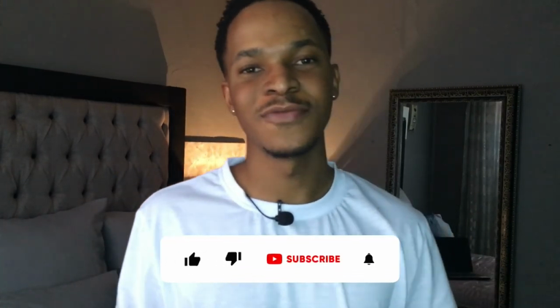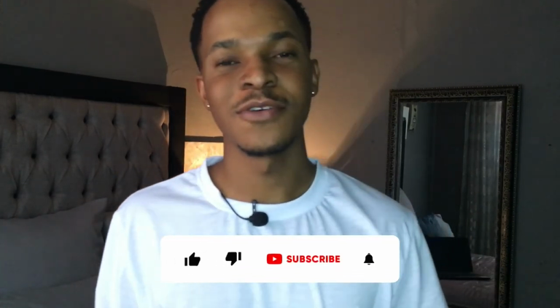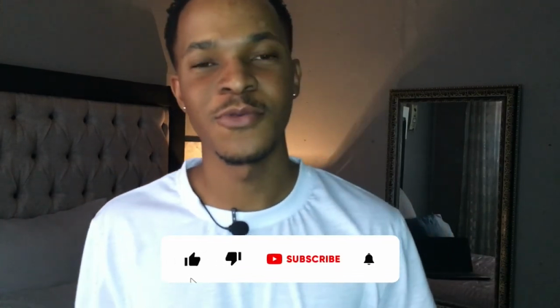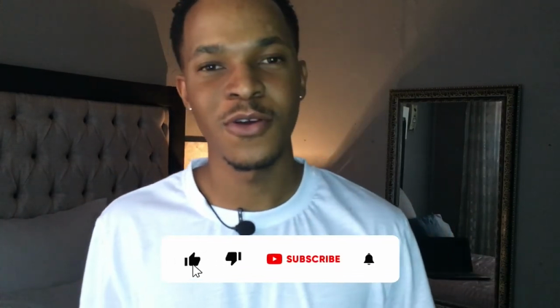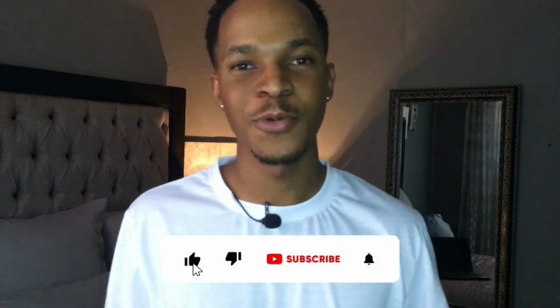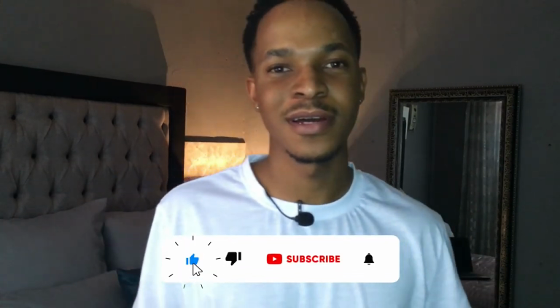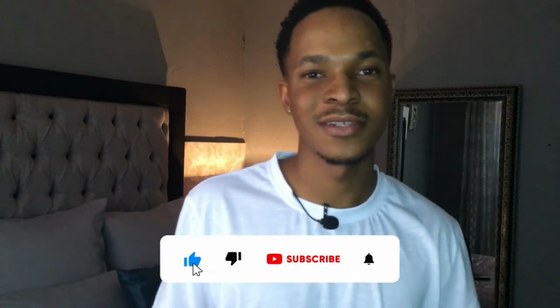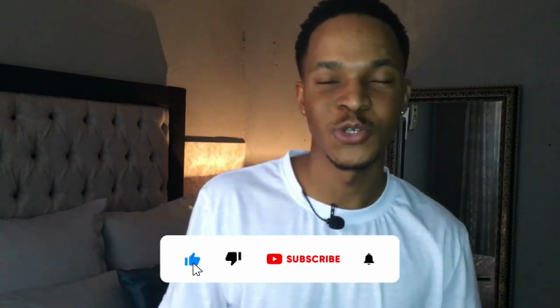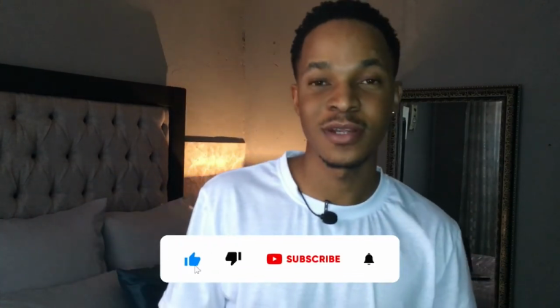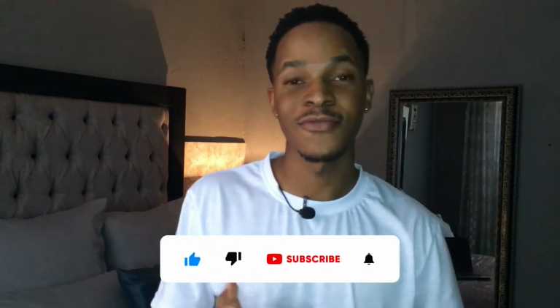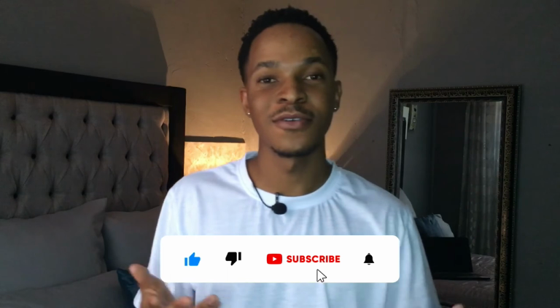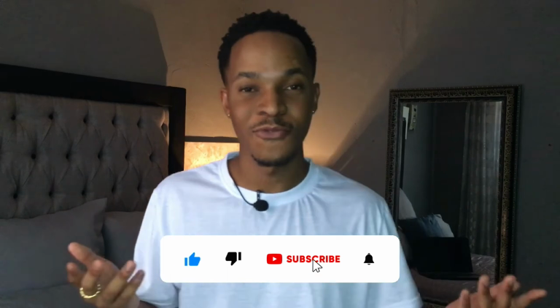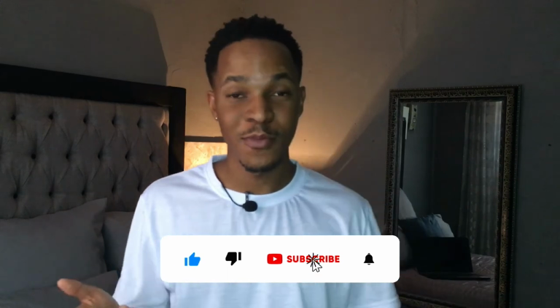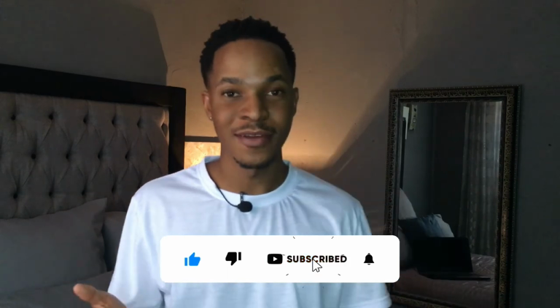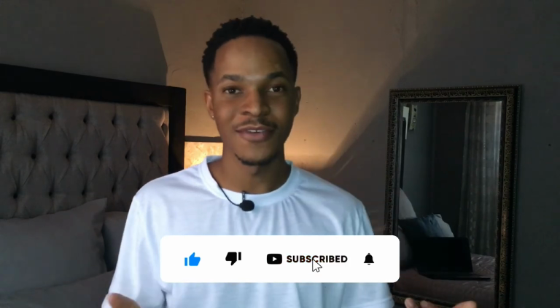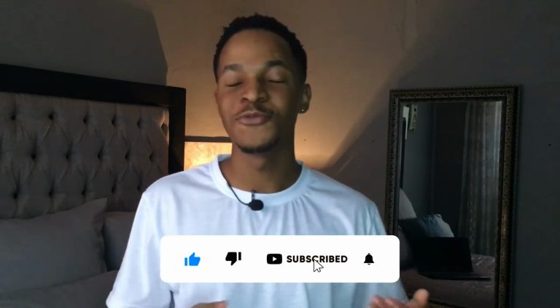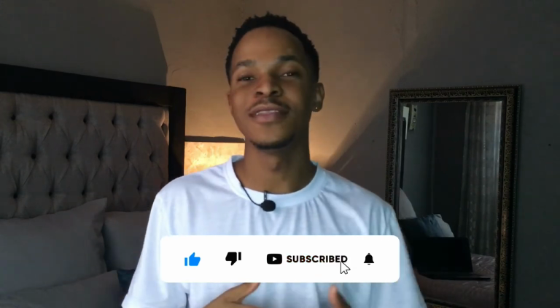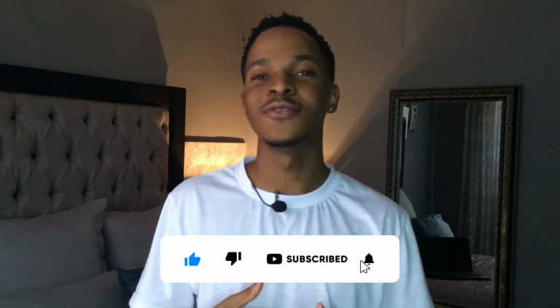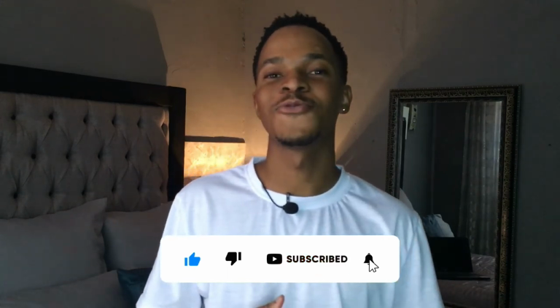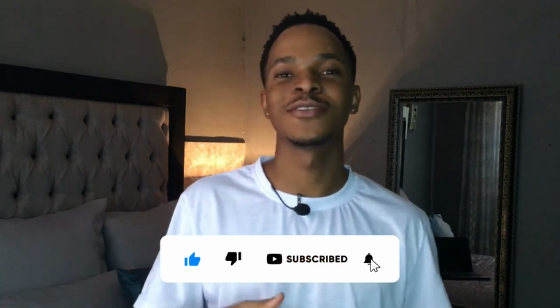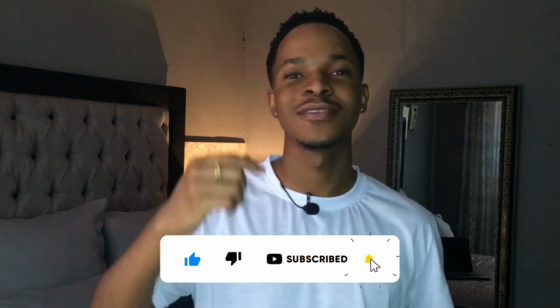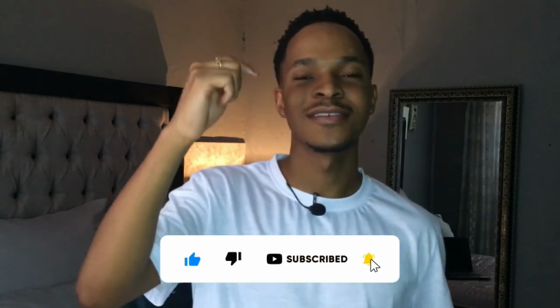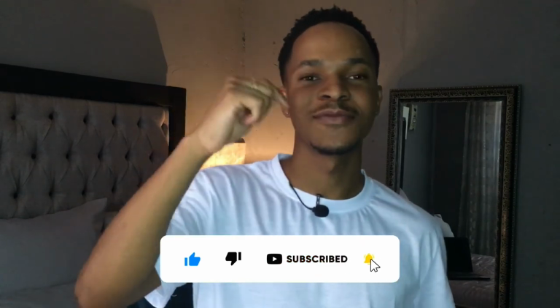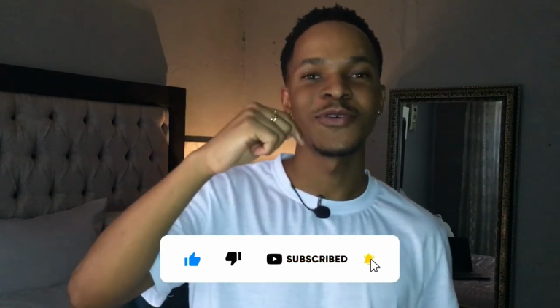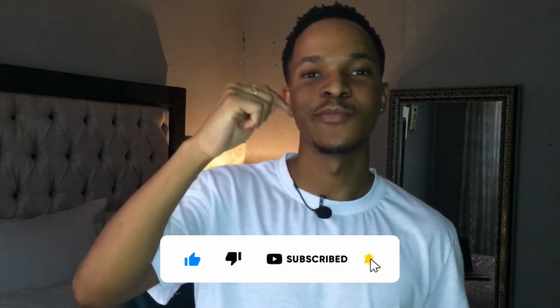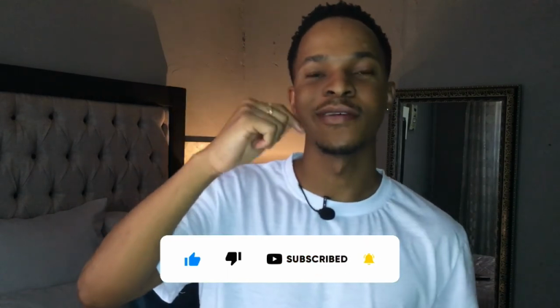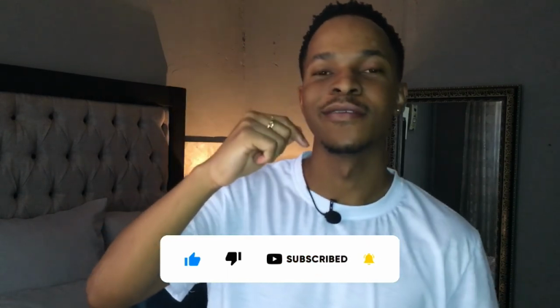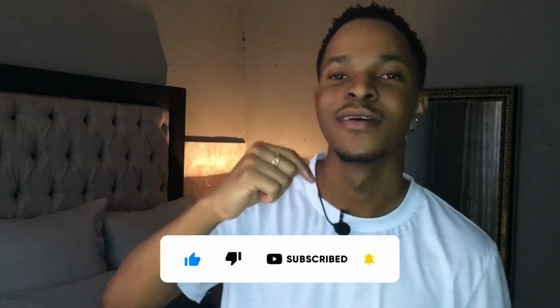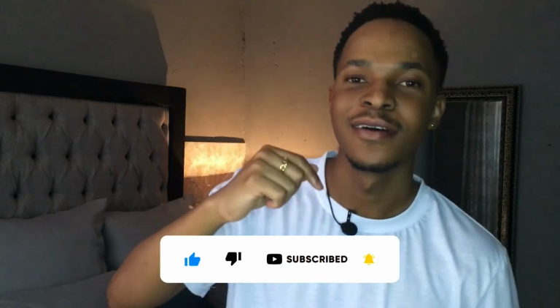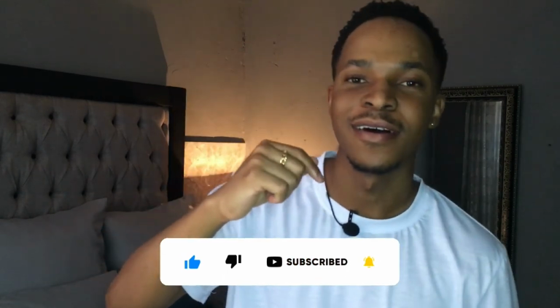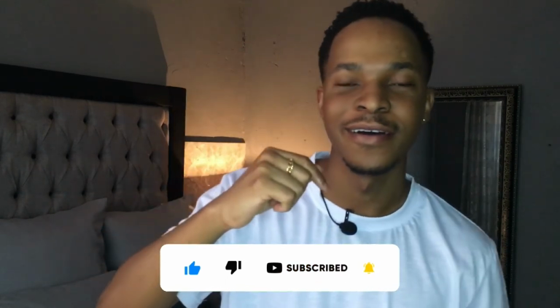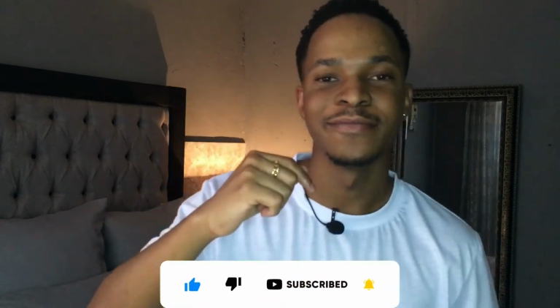That's basically it for this week's video. I really hope you guys enjoyed it and found it informative. If you did, don't forget to hit that subscribe button.